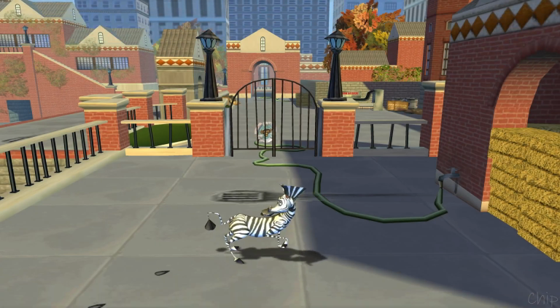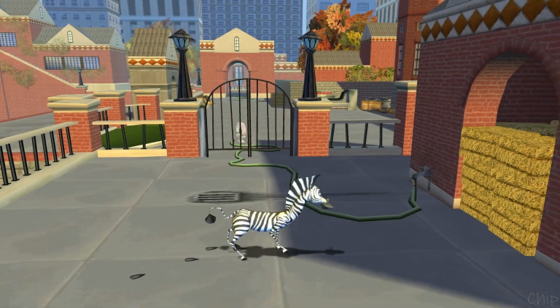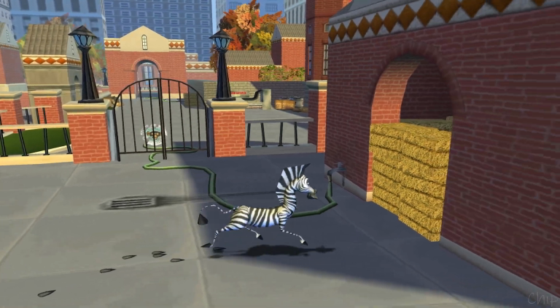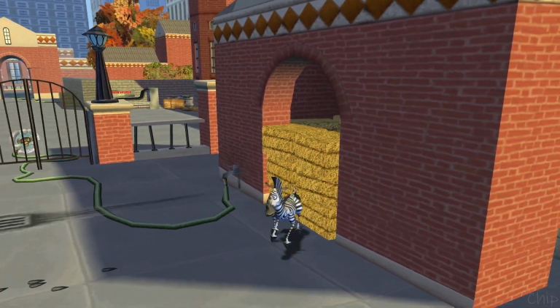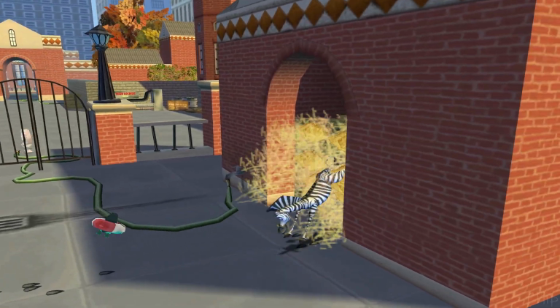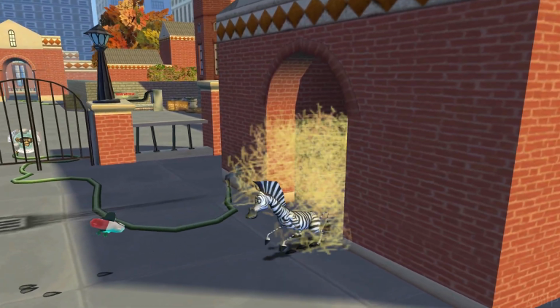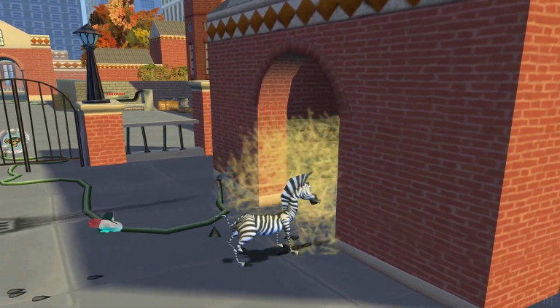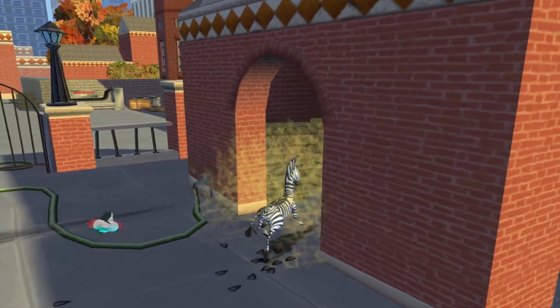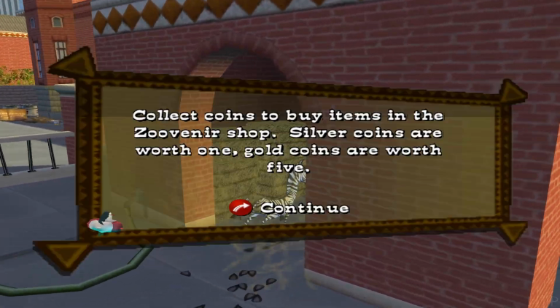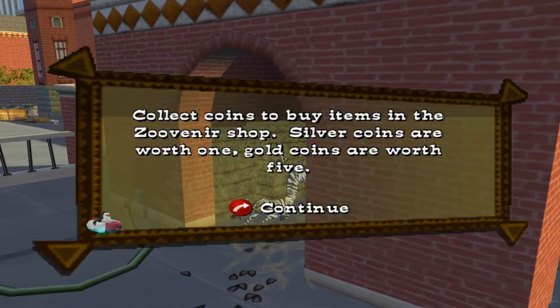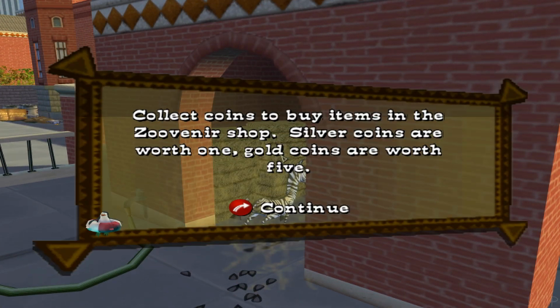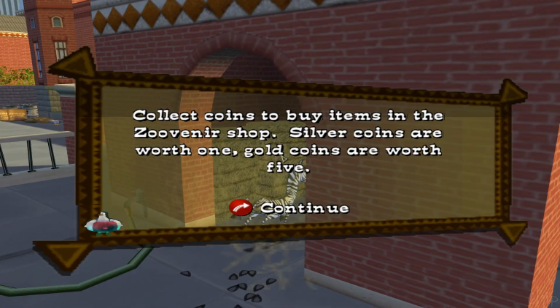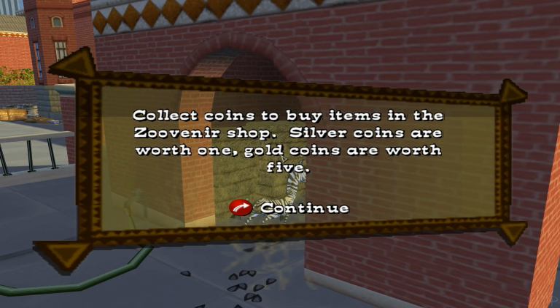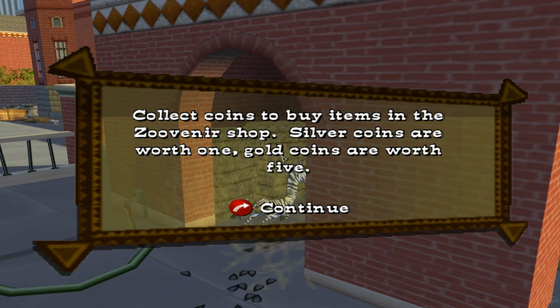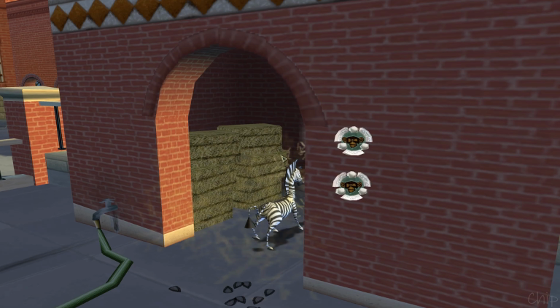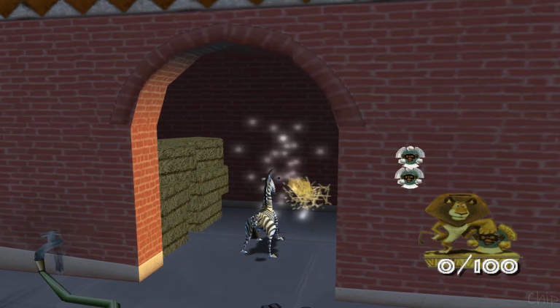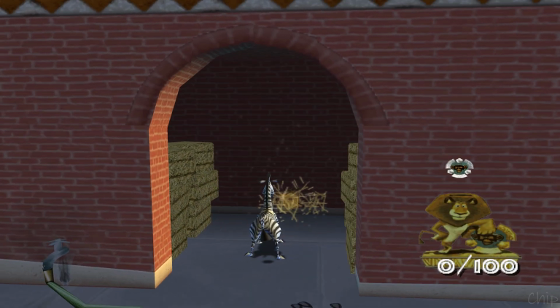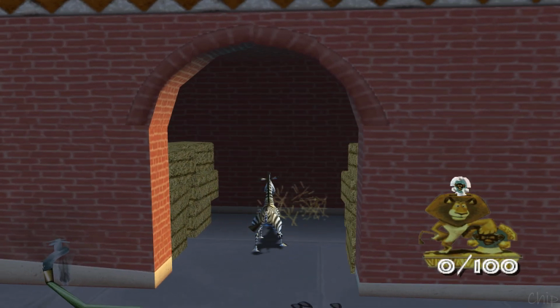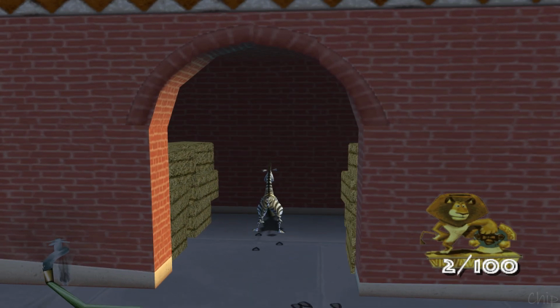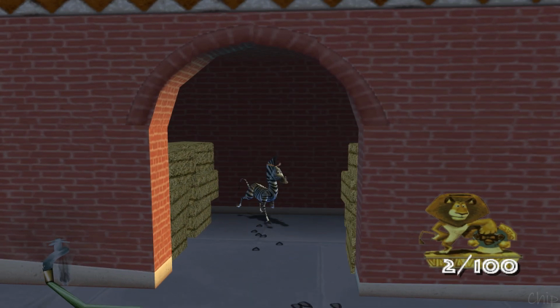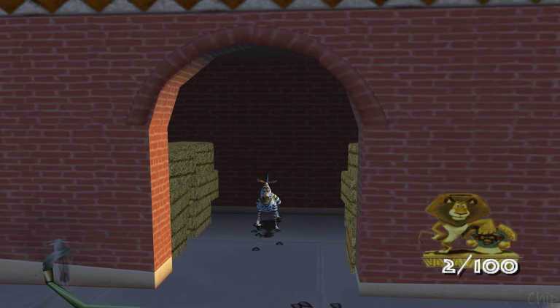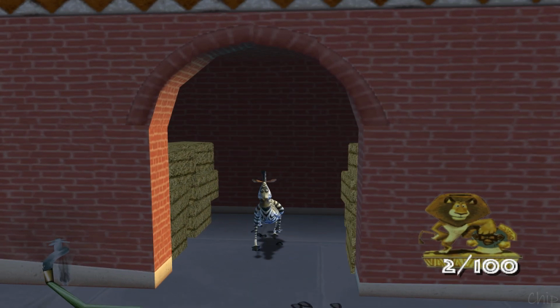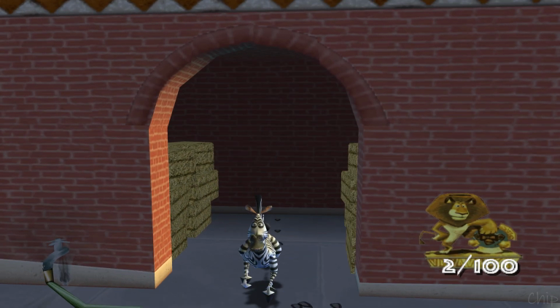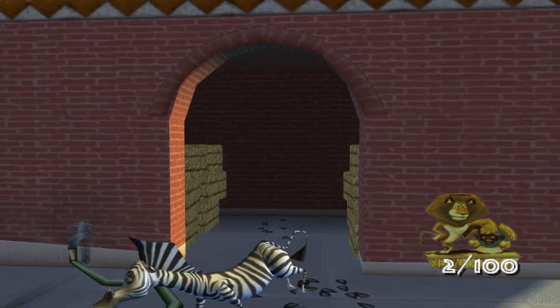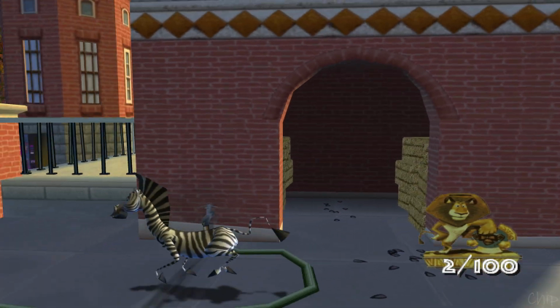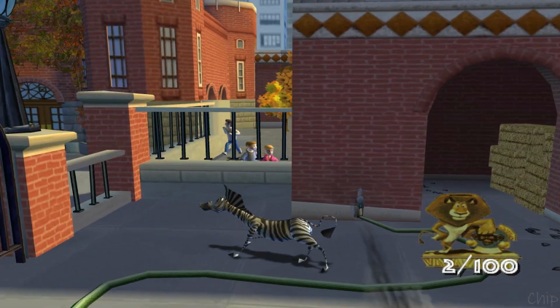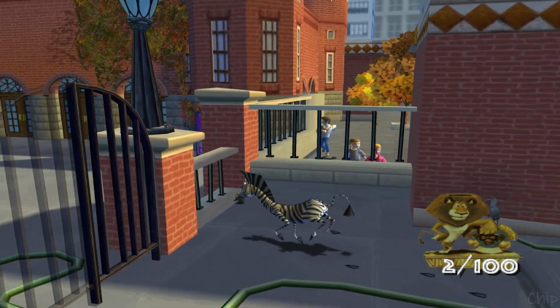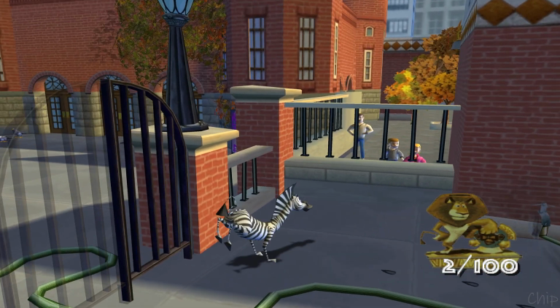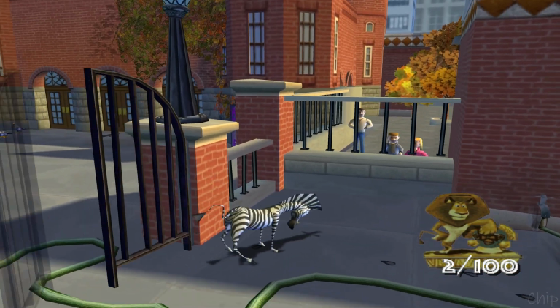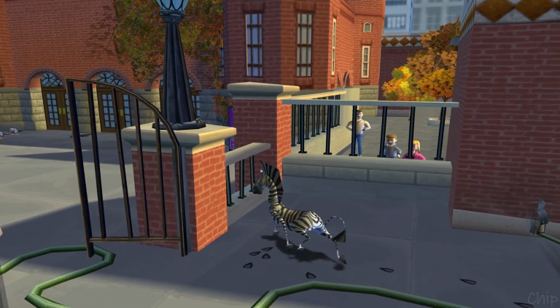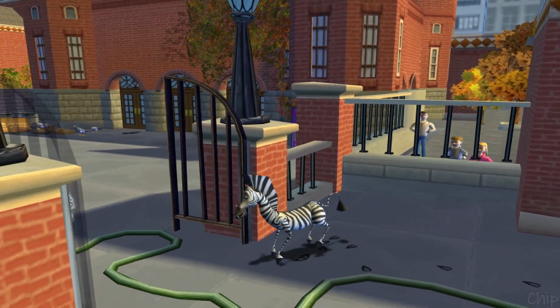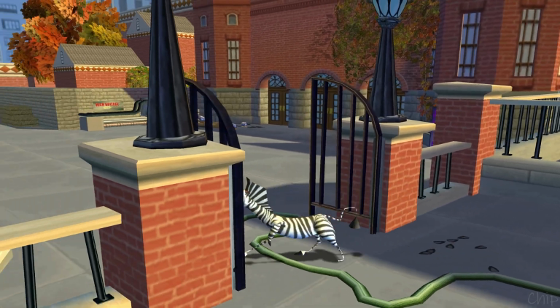Now to kick in those gates. Just press the attack button to bust those bad boys open.